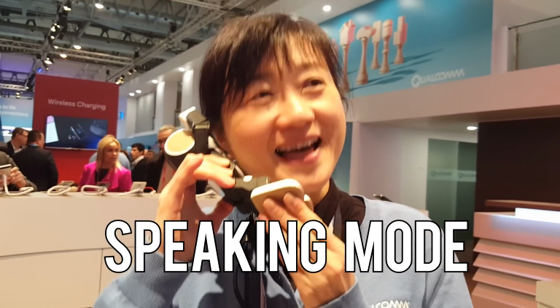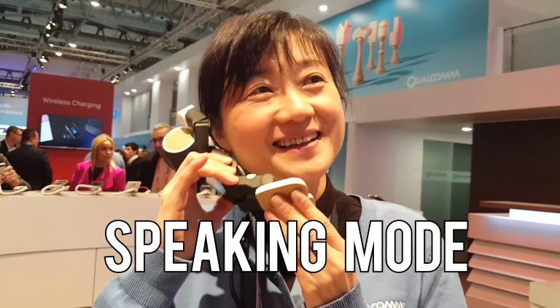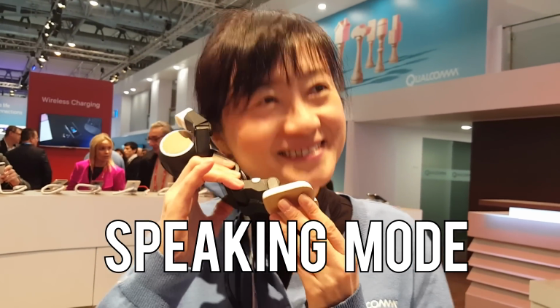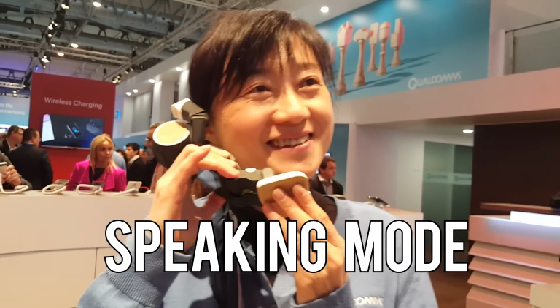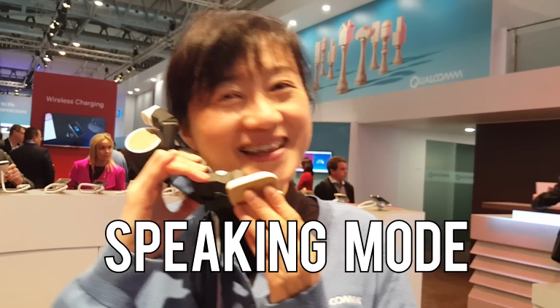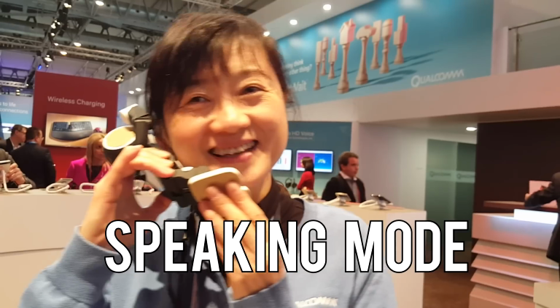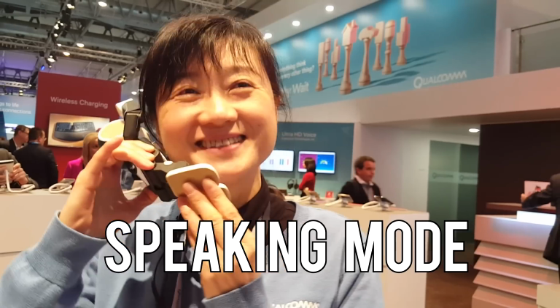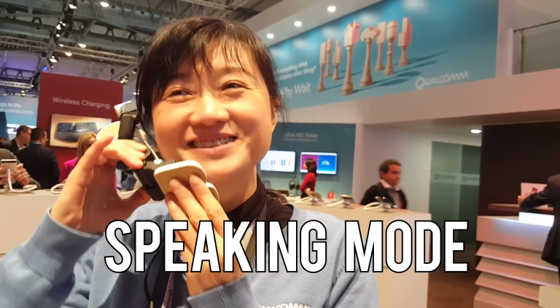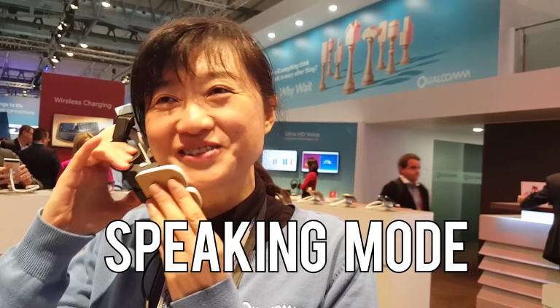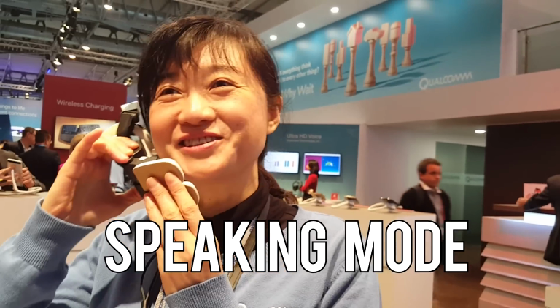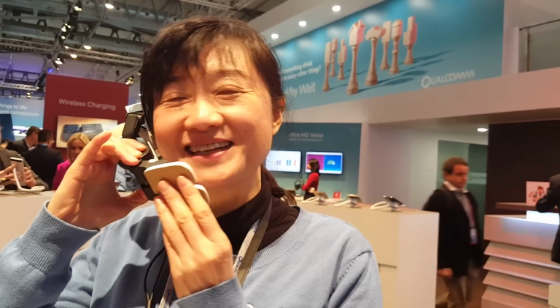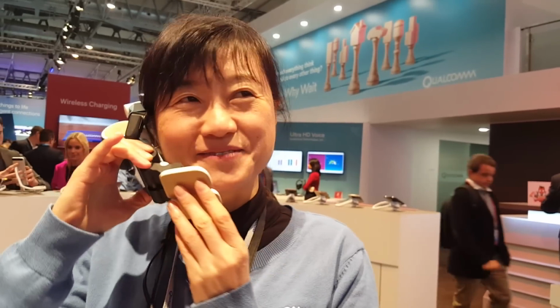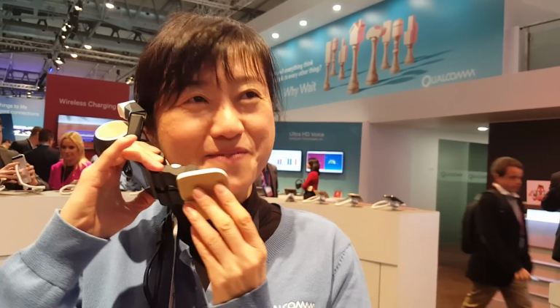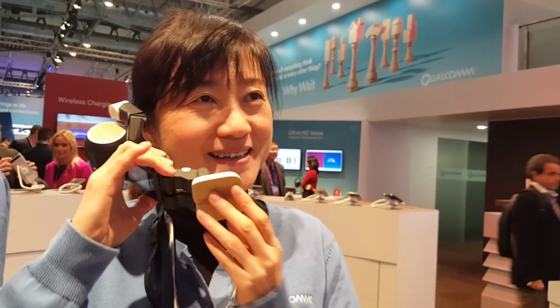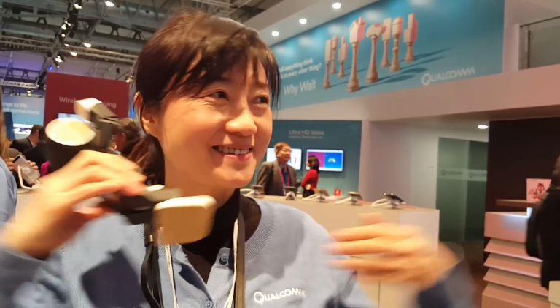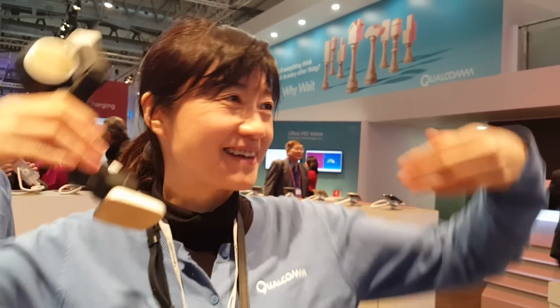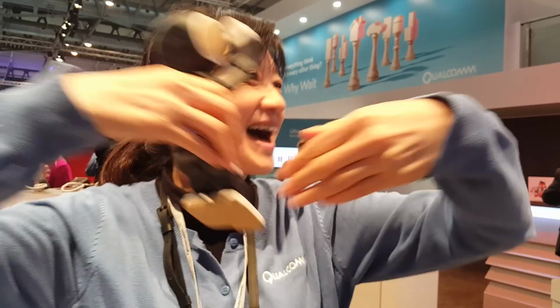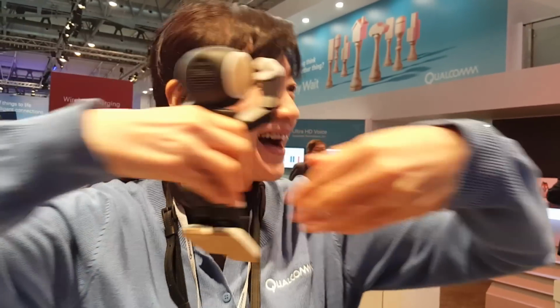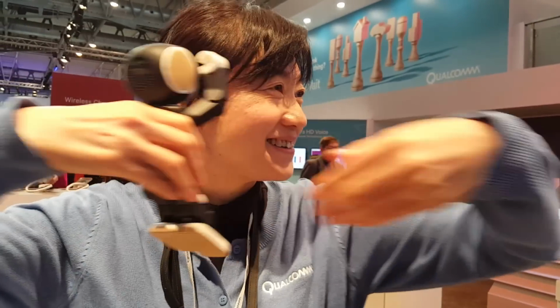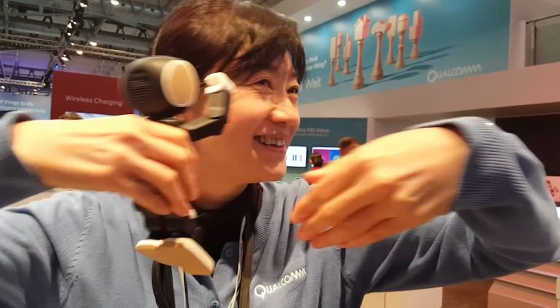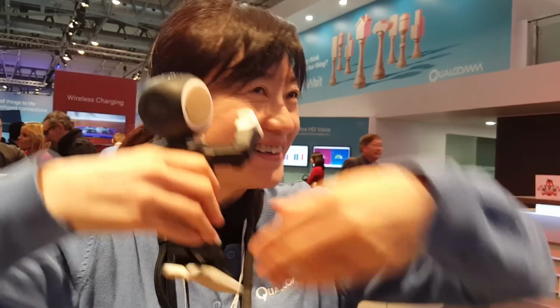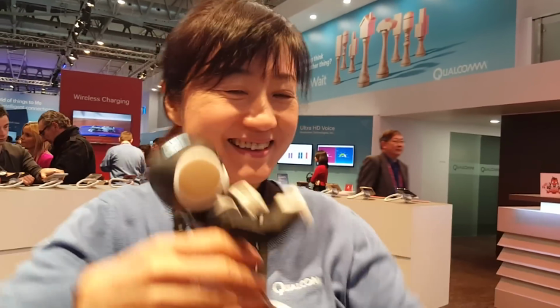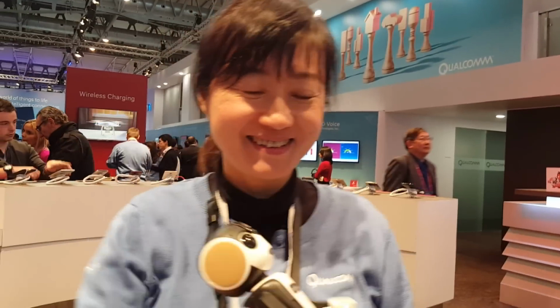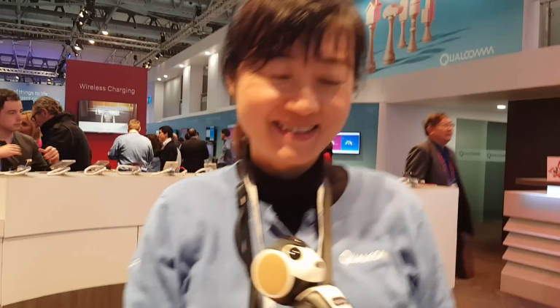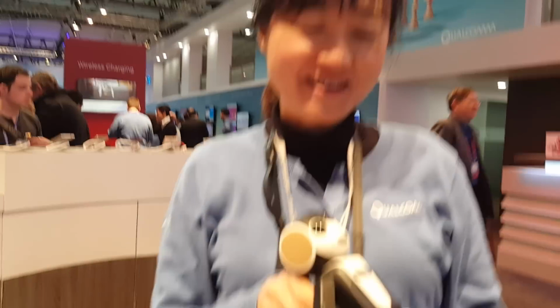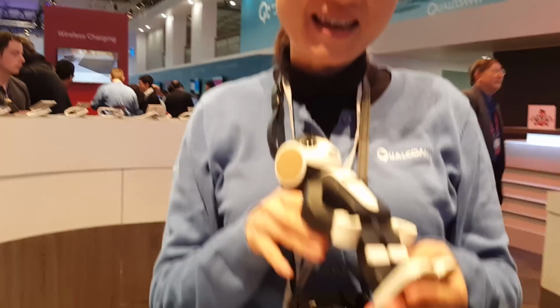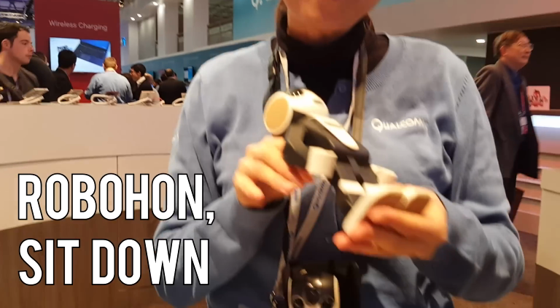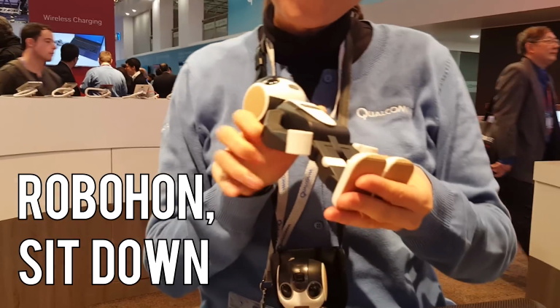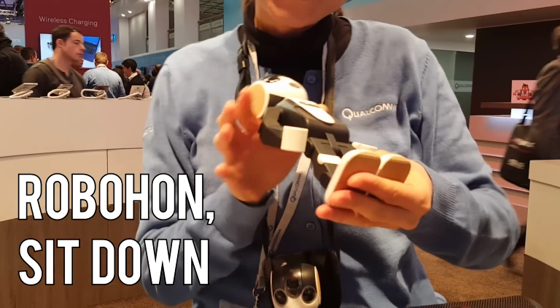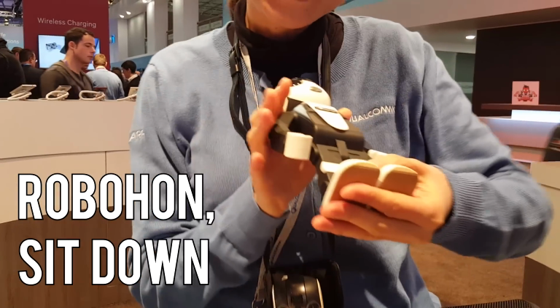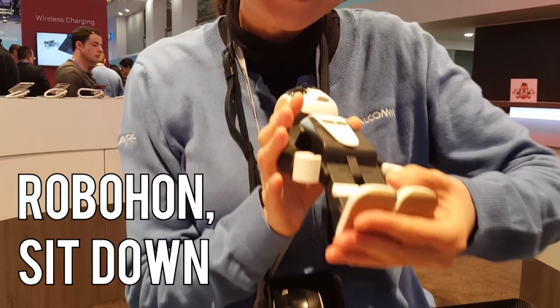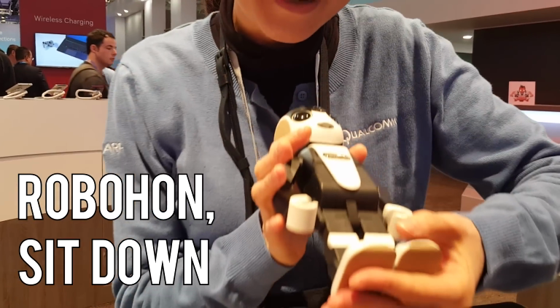Hola! Talk to you later. Bye bye, like a hug. Robohong, sit down.